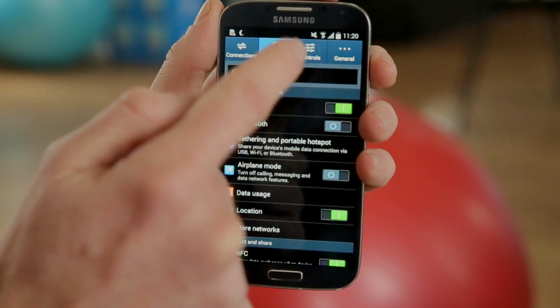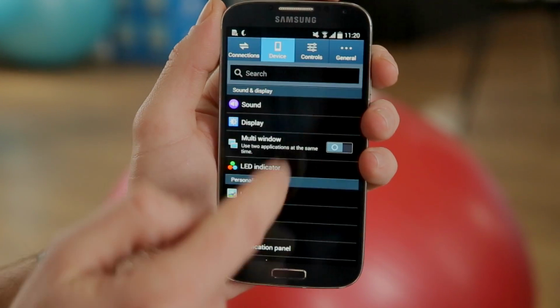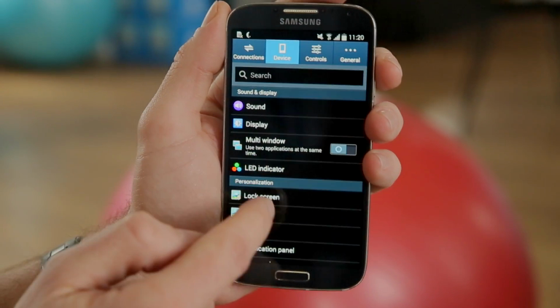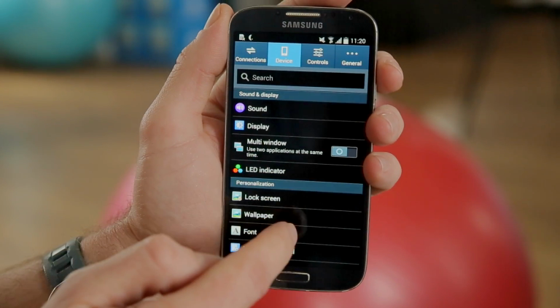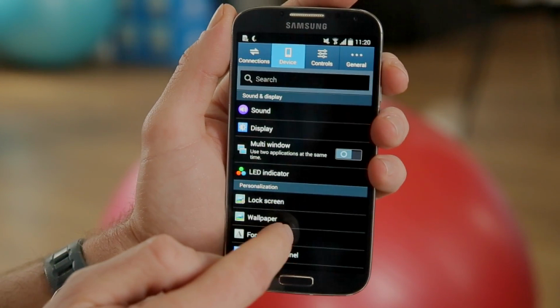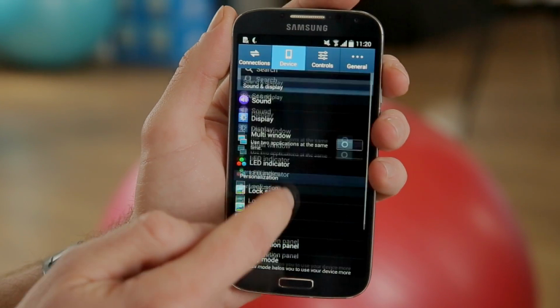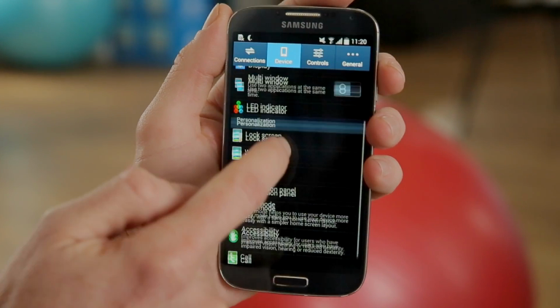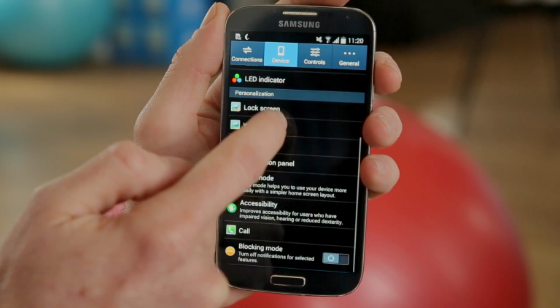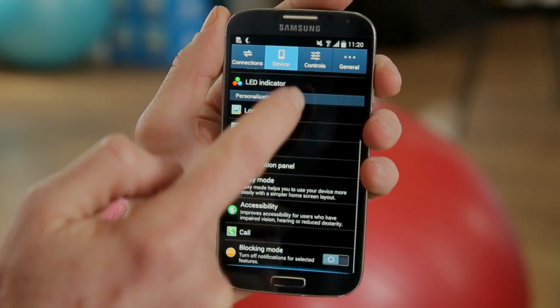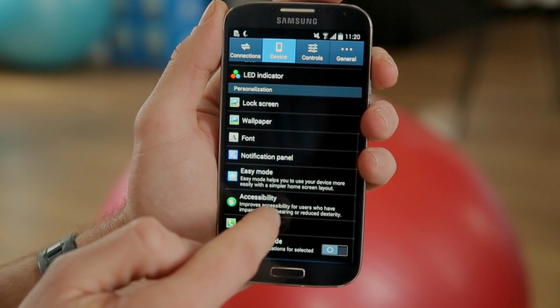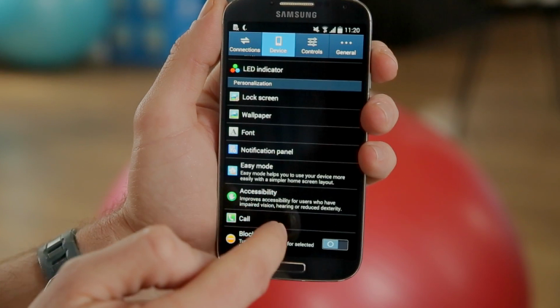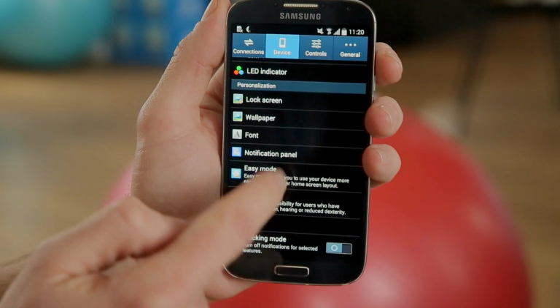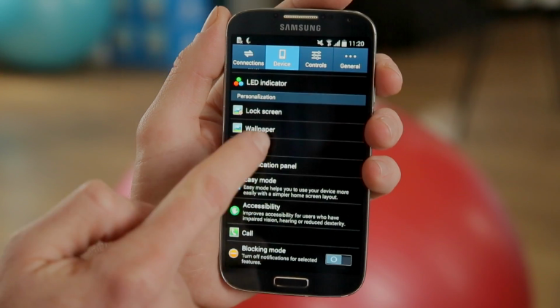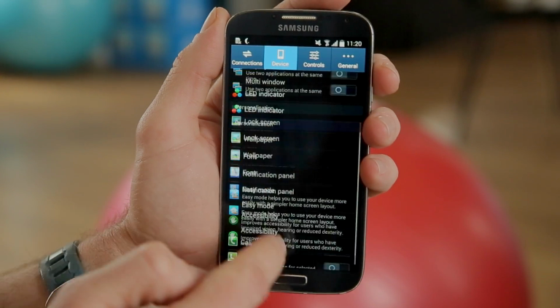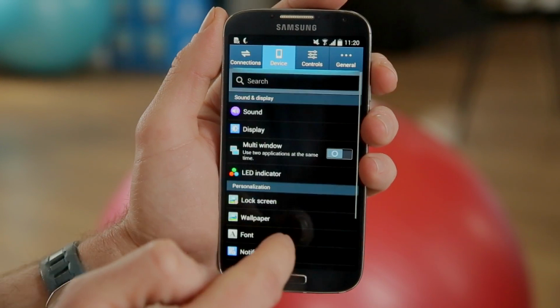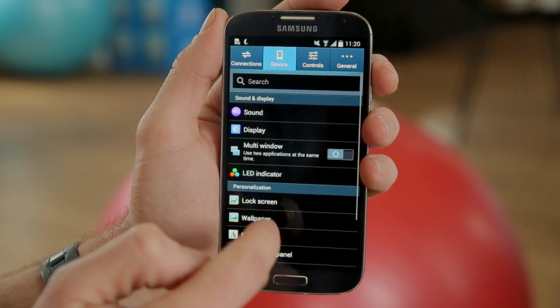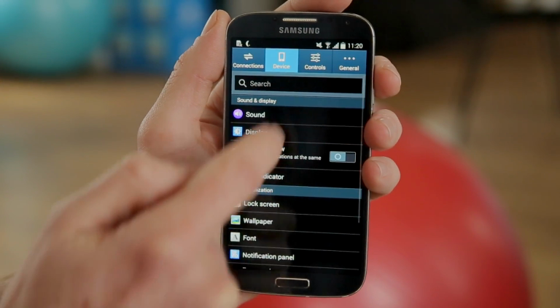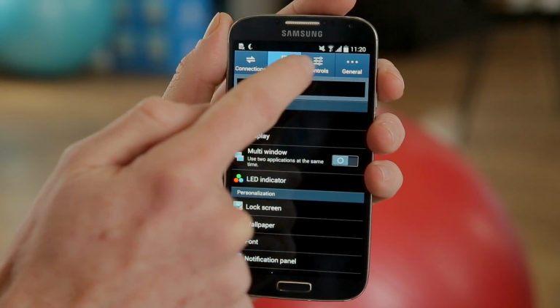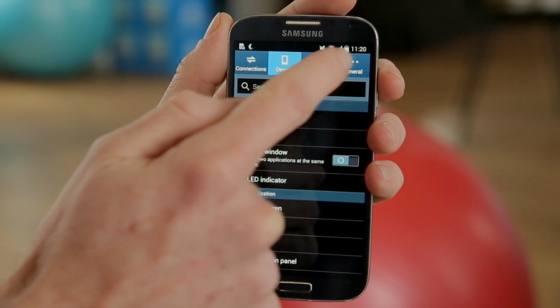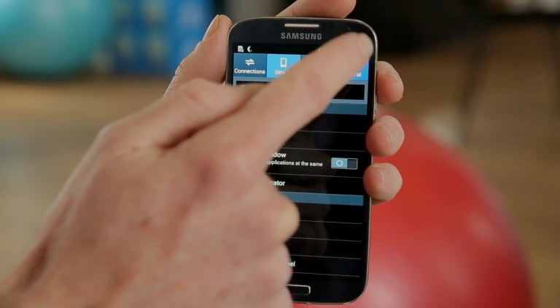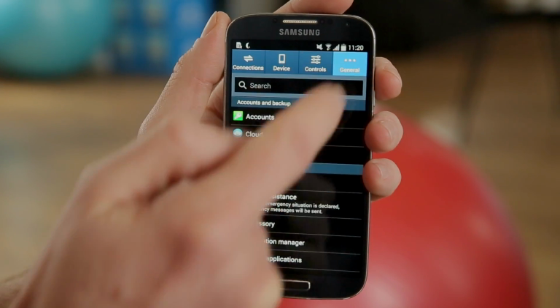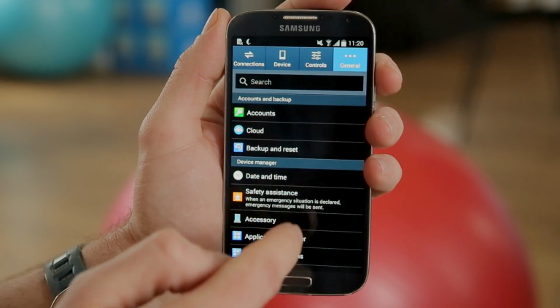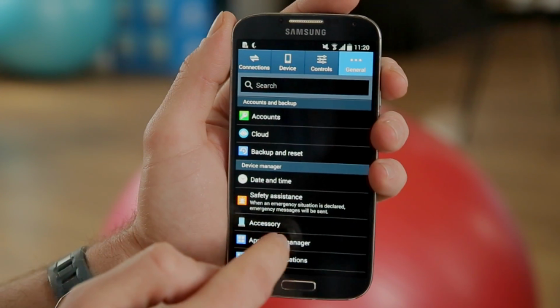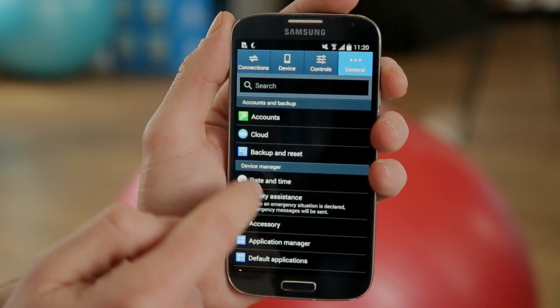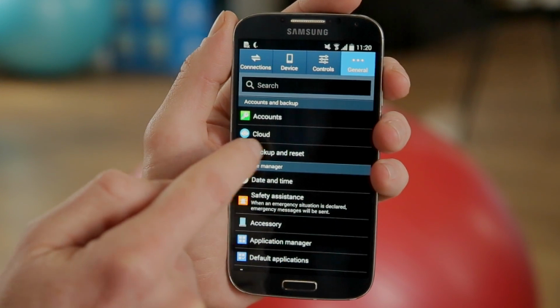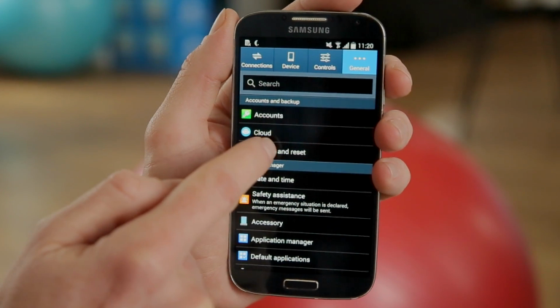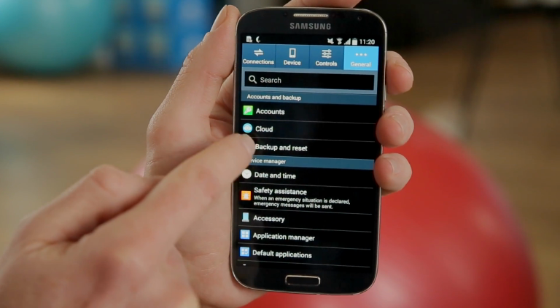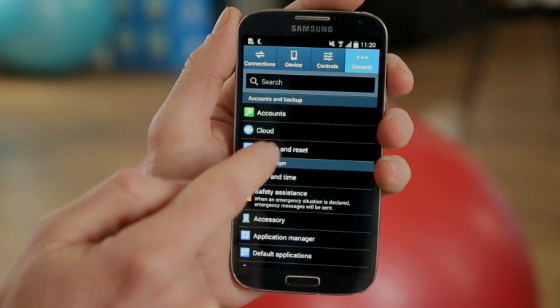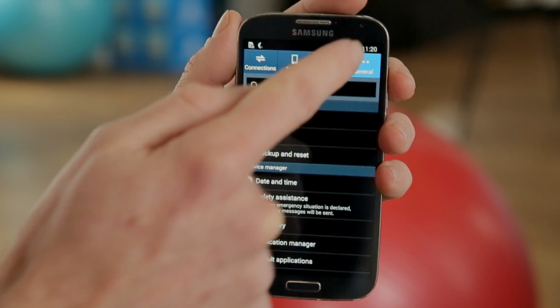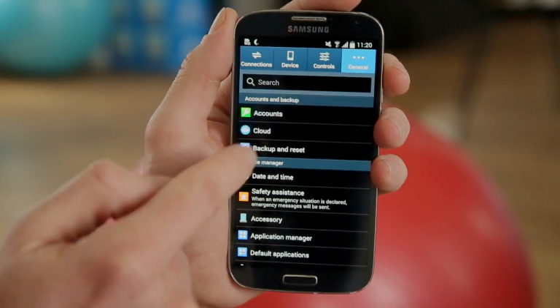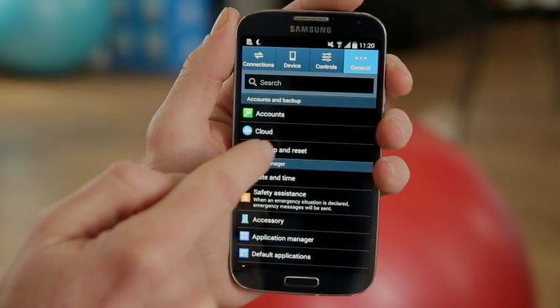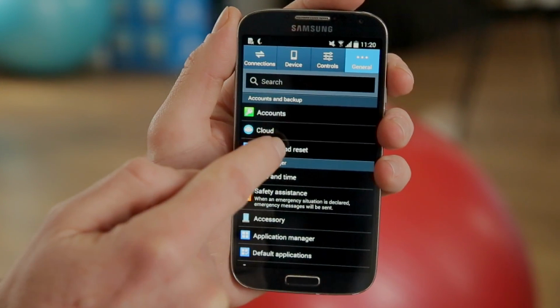We go down to — not device — how about General? Backup and Reset, there we go, it's in the General tab.